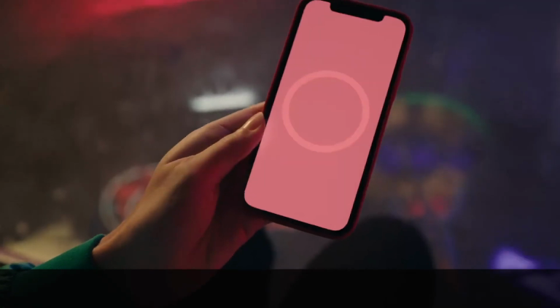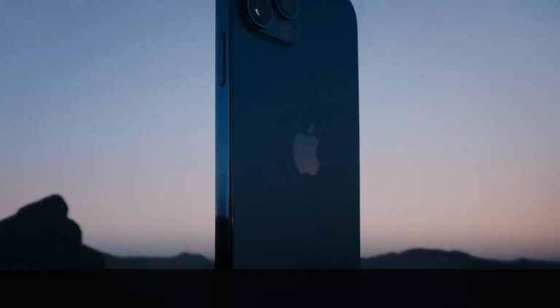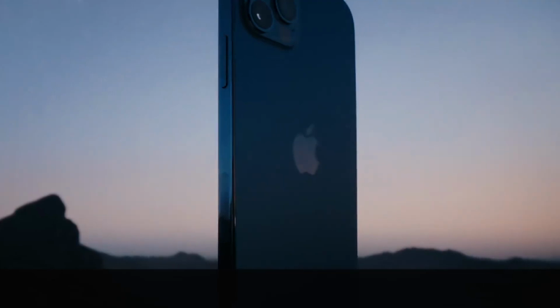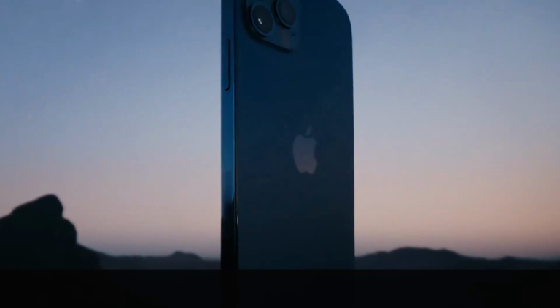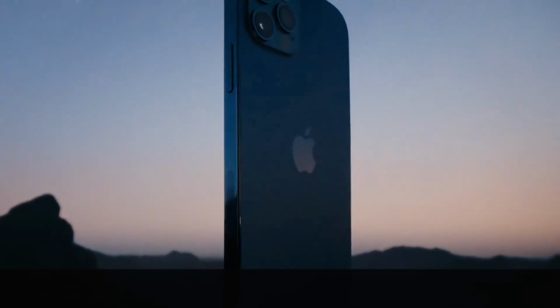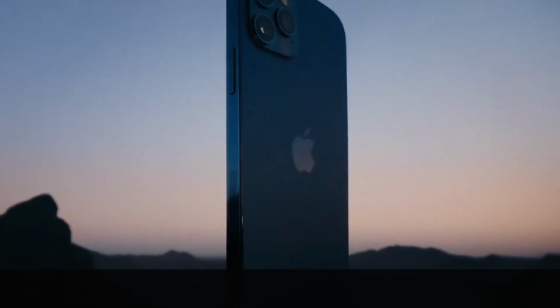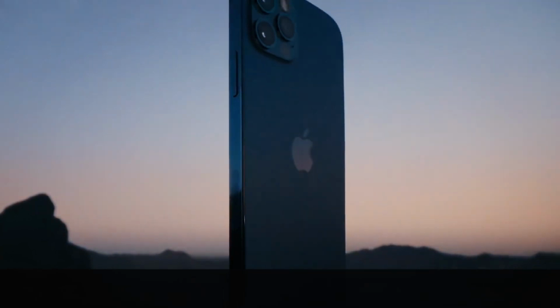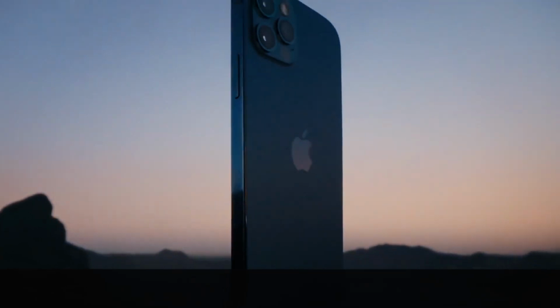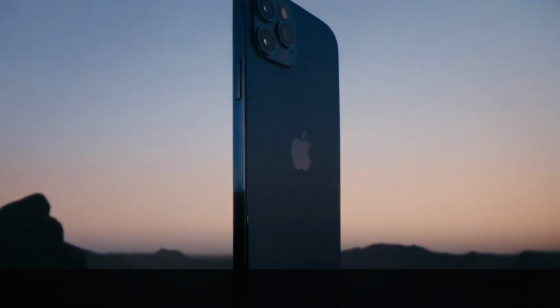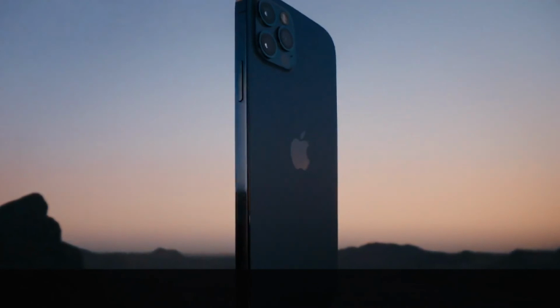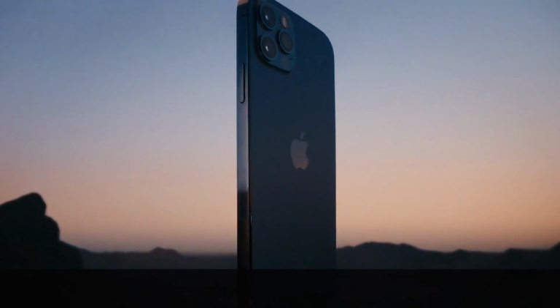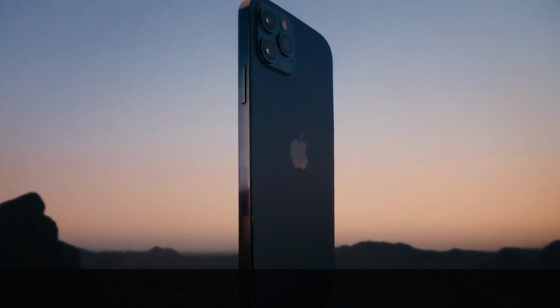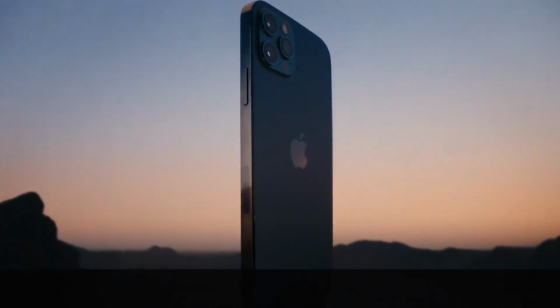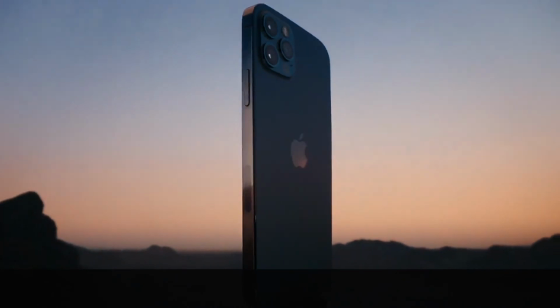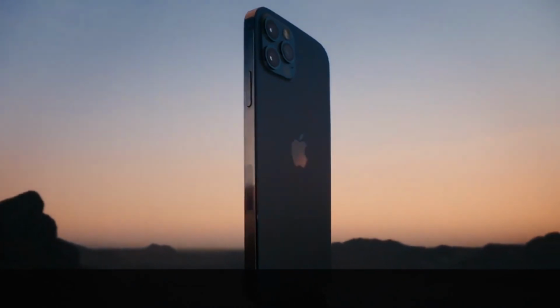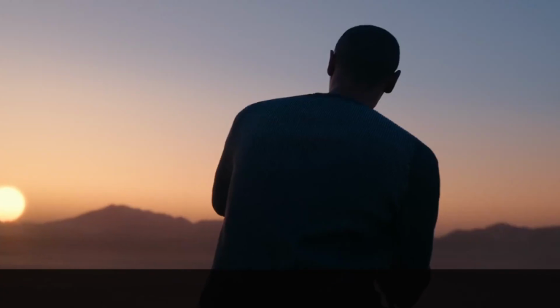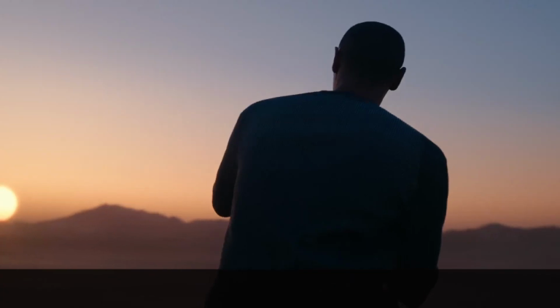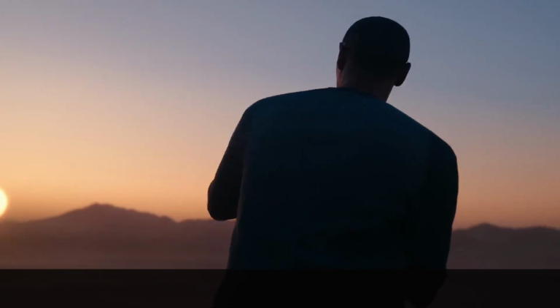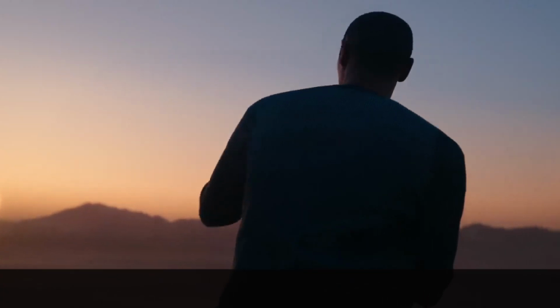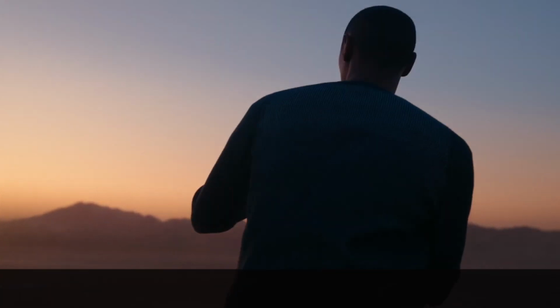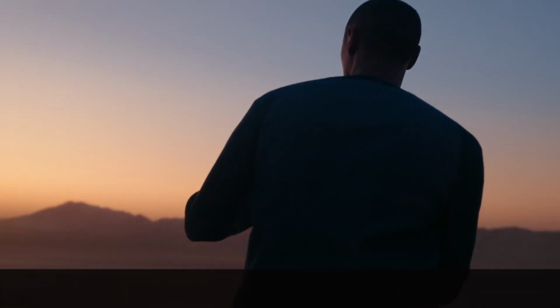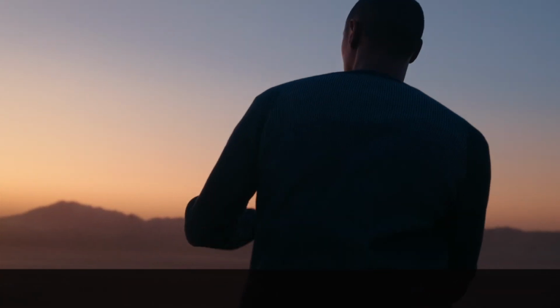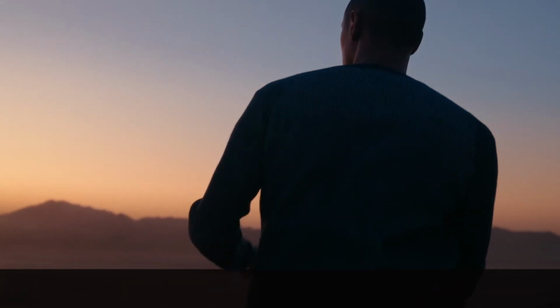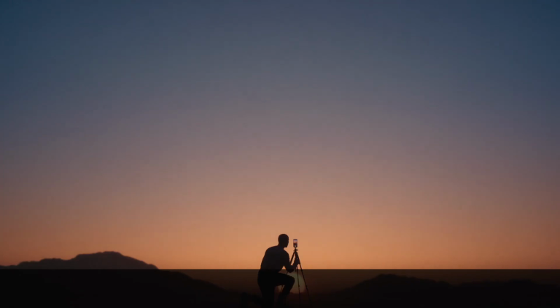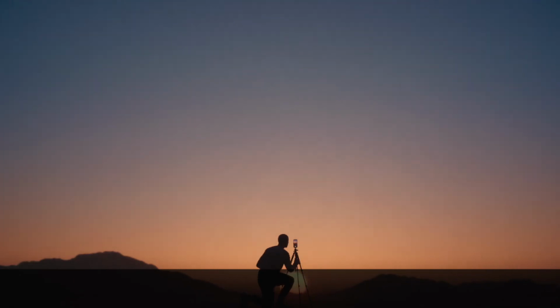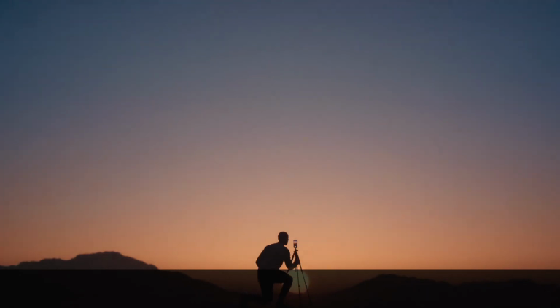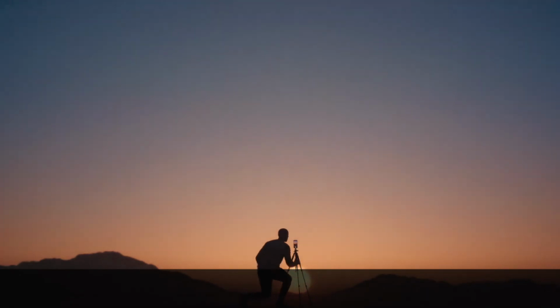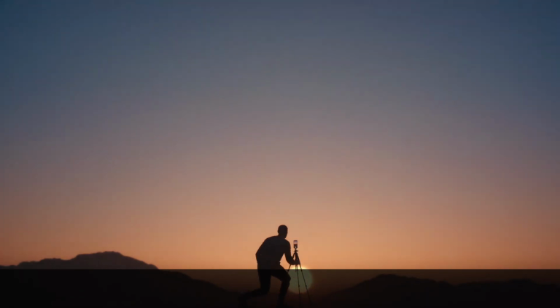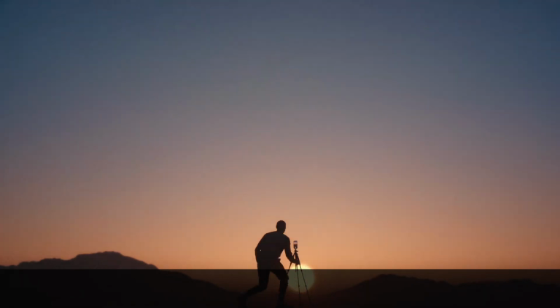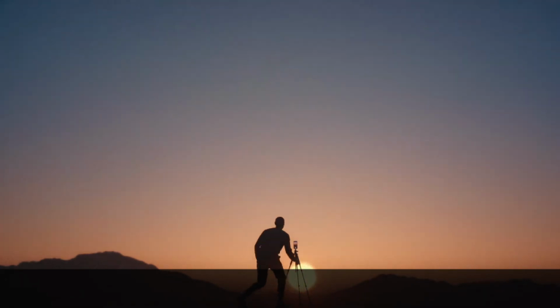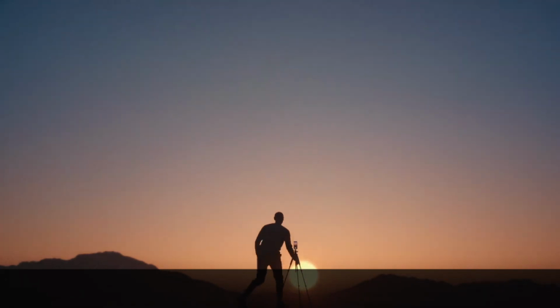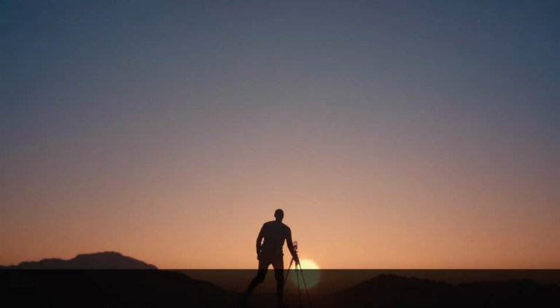All this and more make iPhone 12 Pro the most powerful iPhone ever.